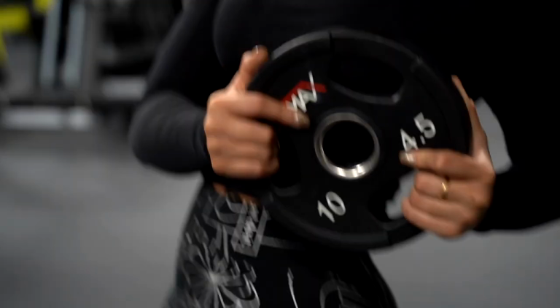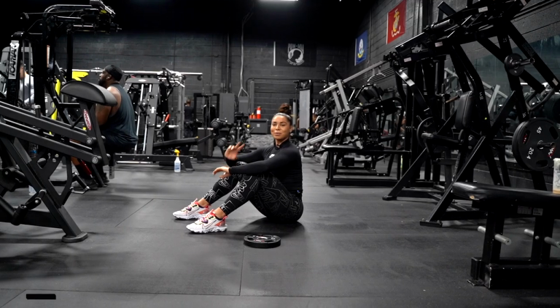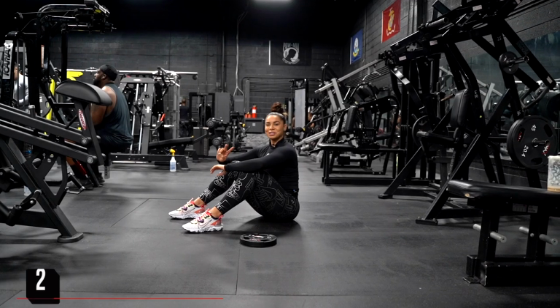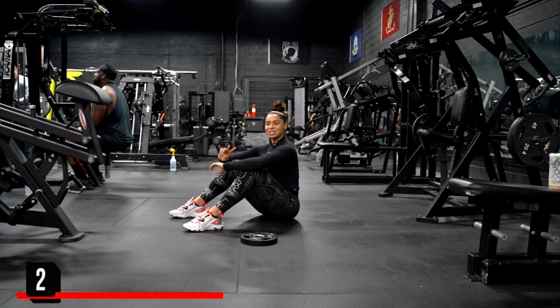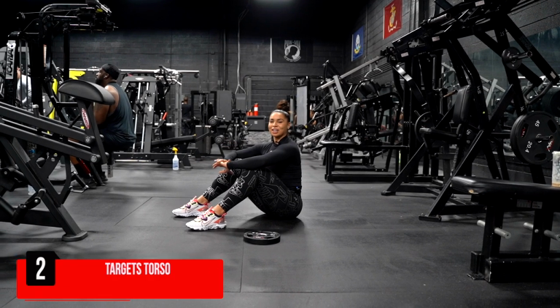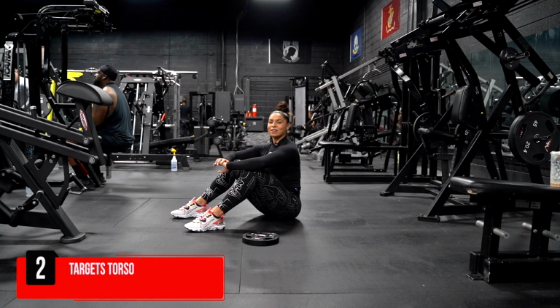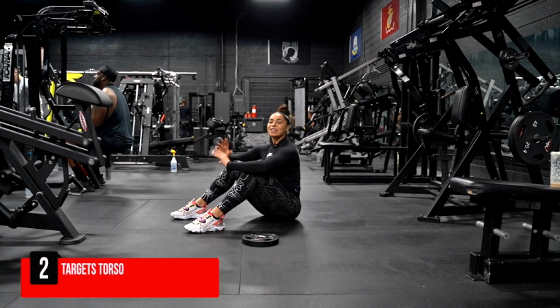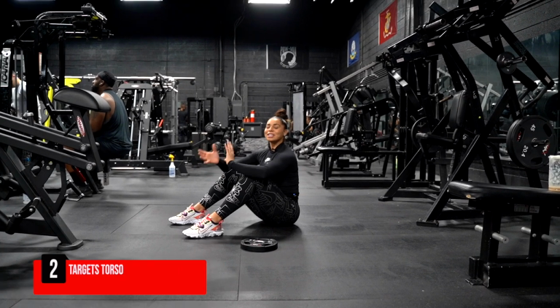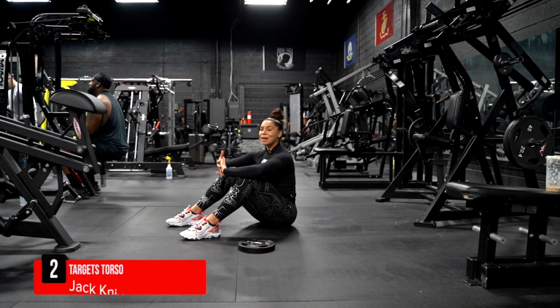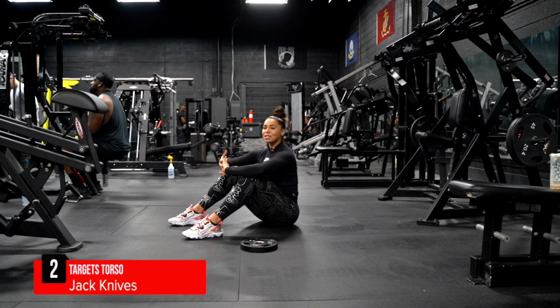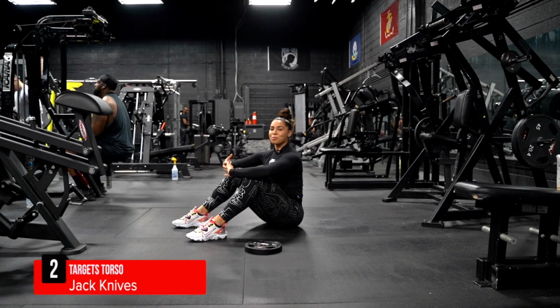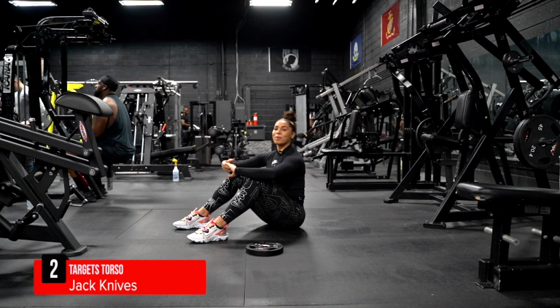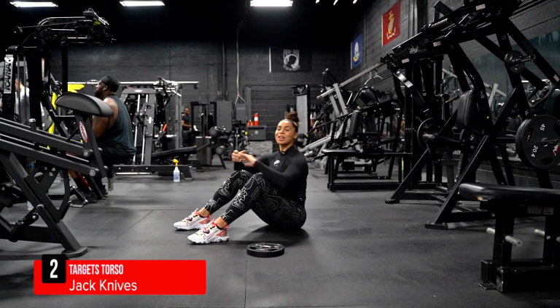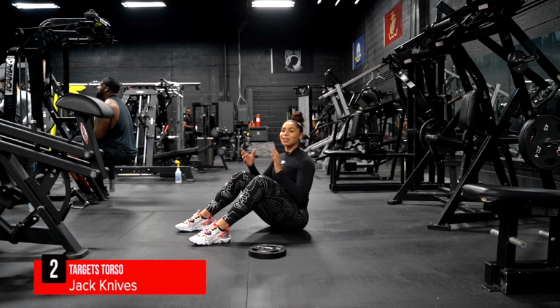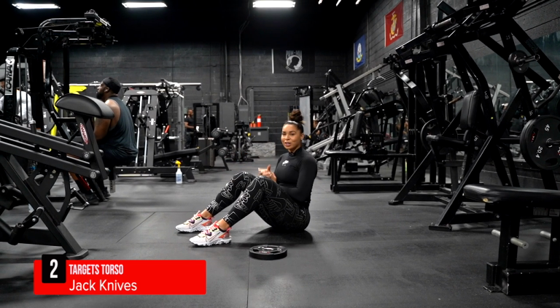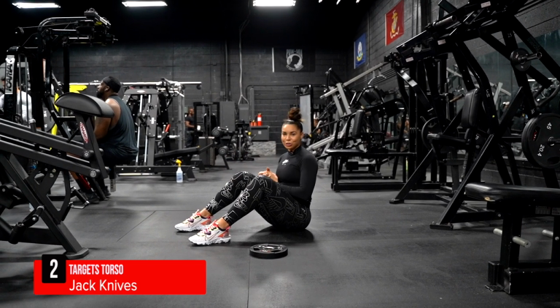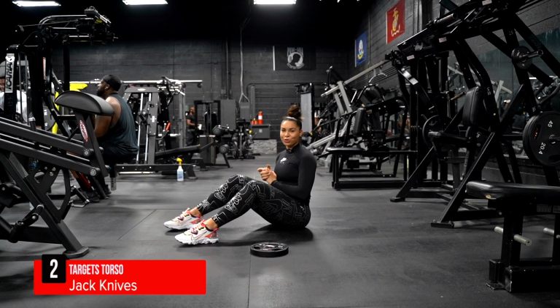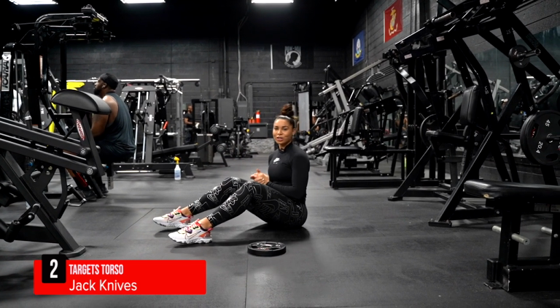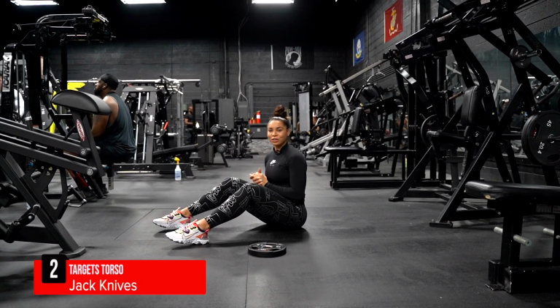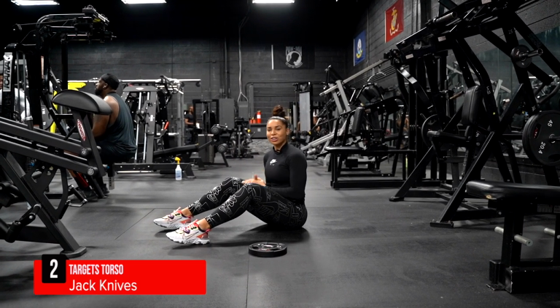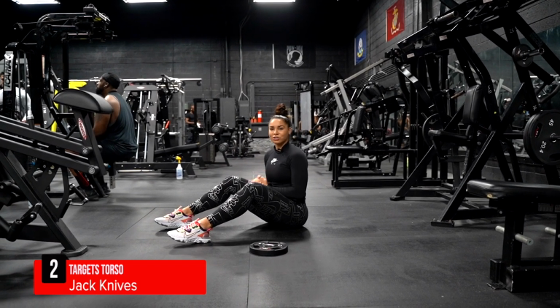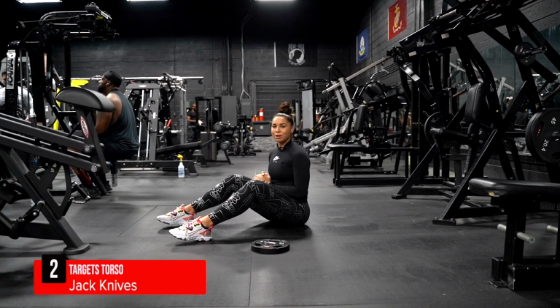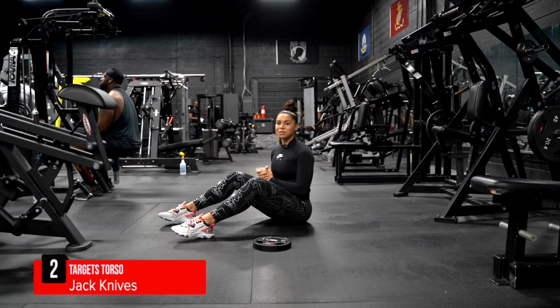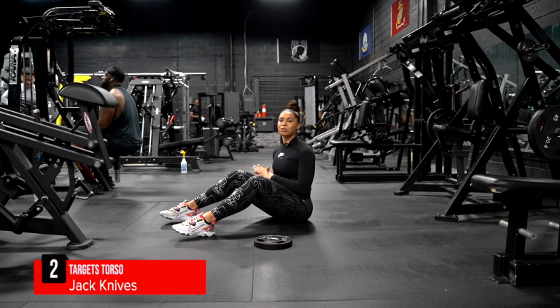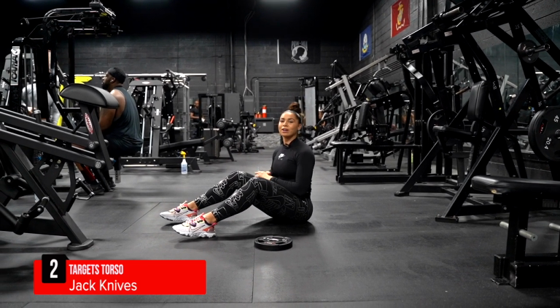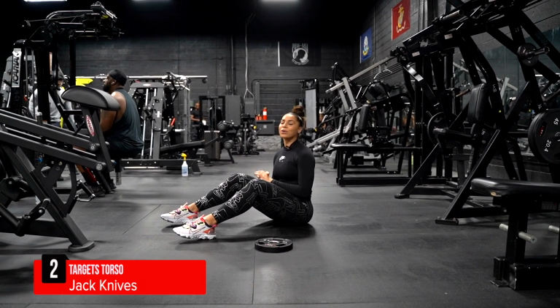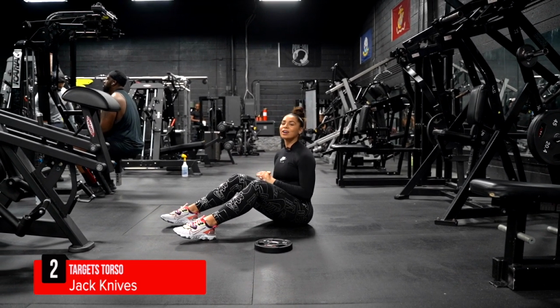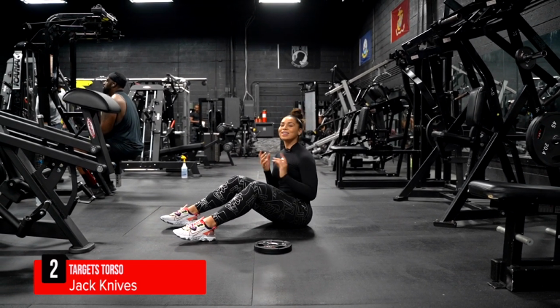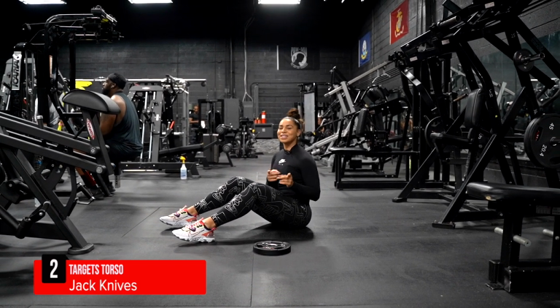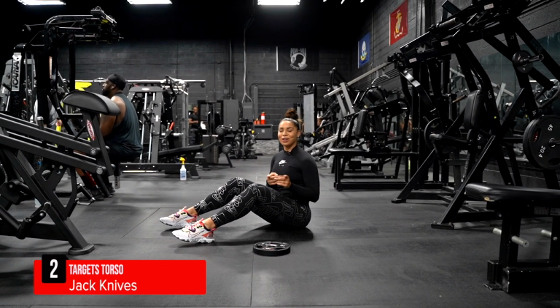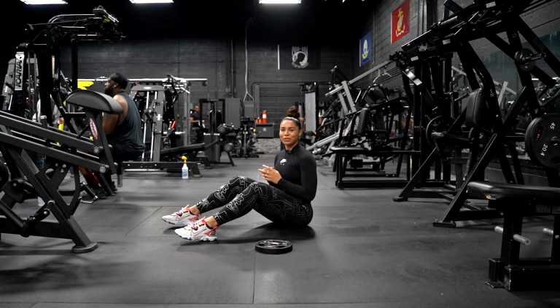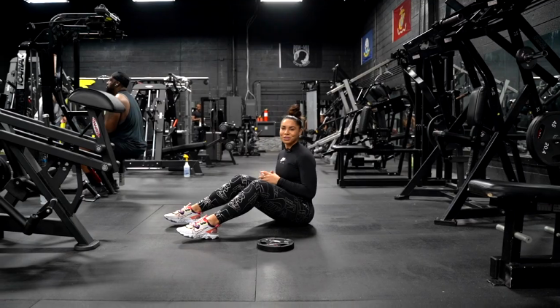Number two, the jackknife. These may look simple, but they are killer. So if you're looking to really shred up and tone that core, these are for you.